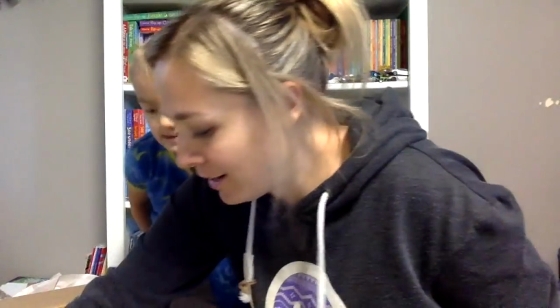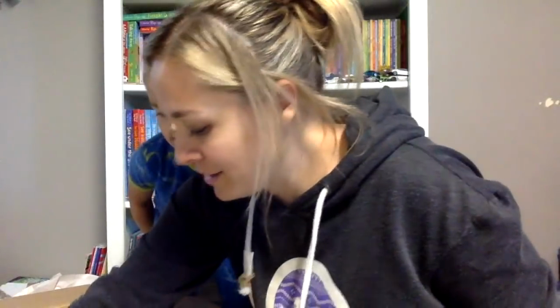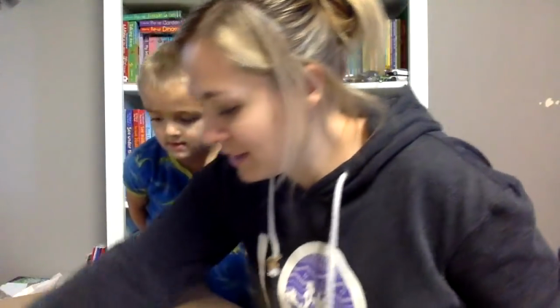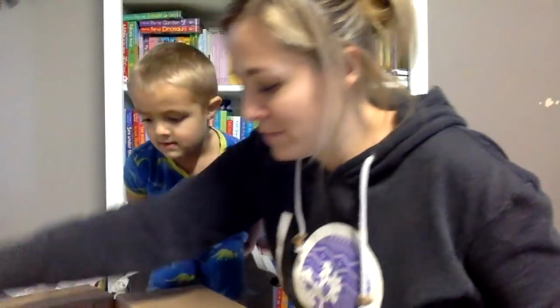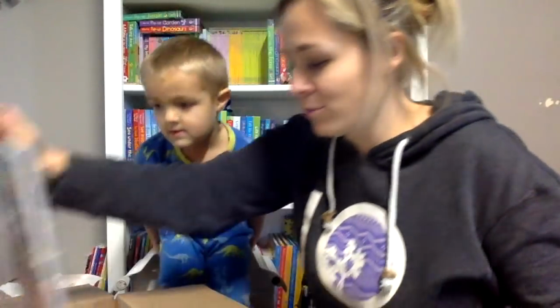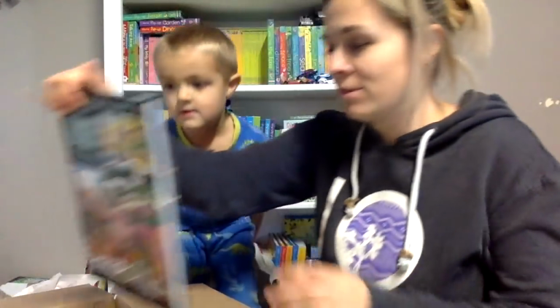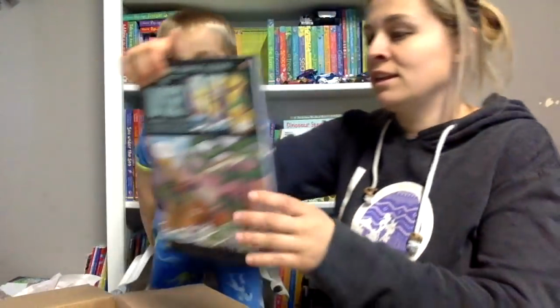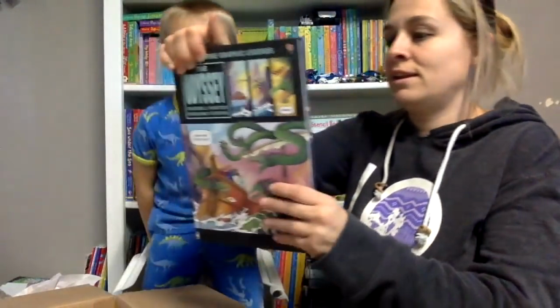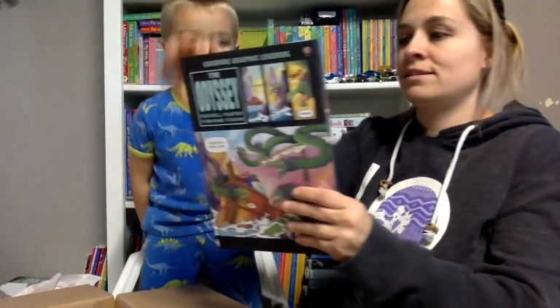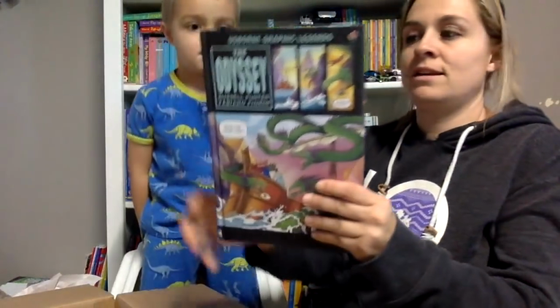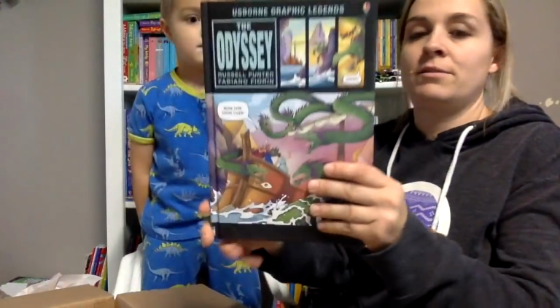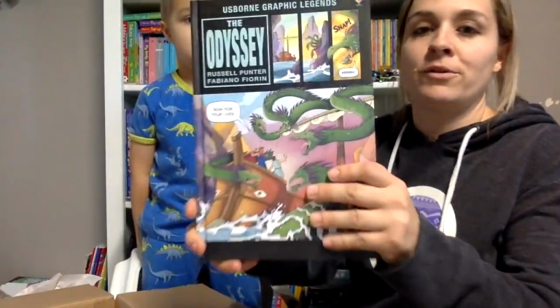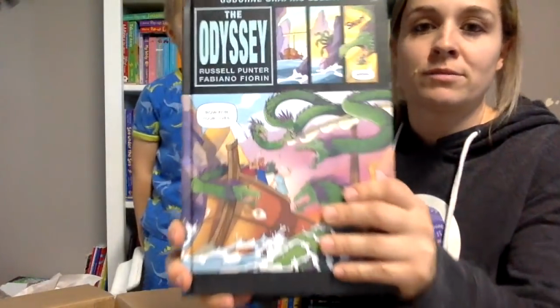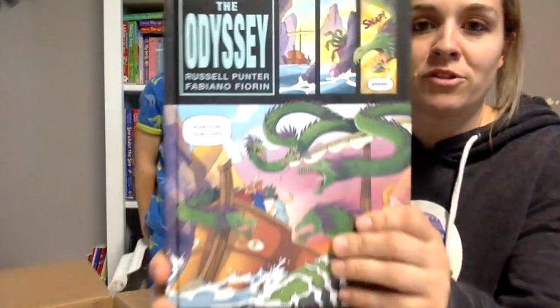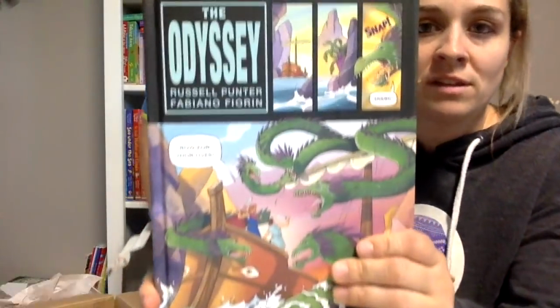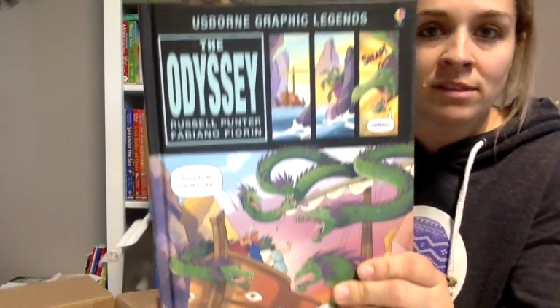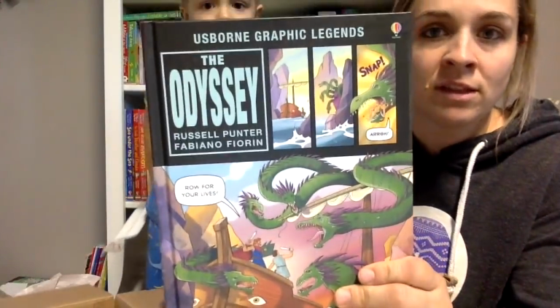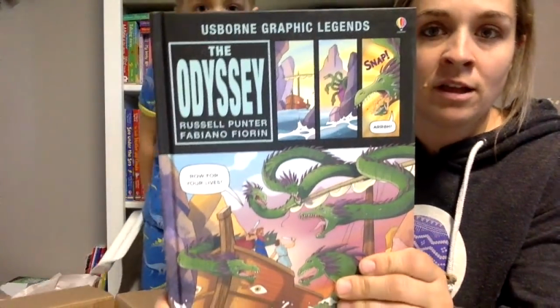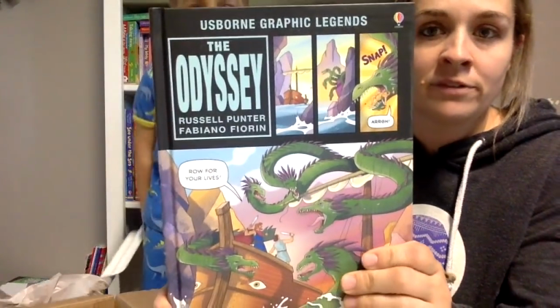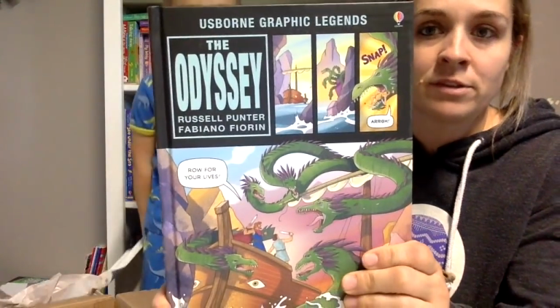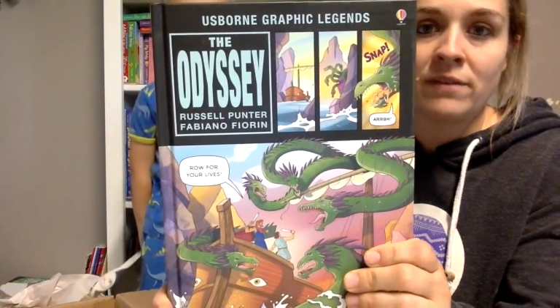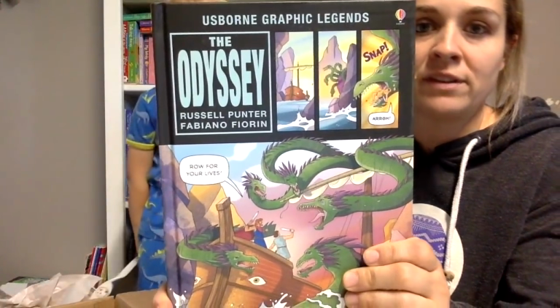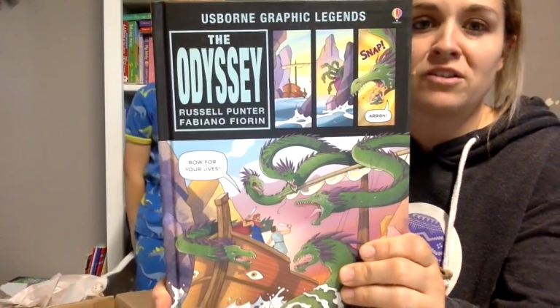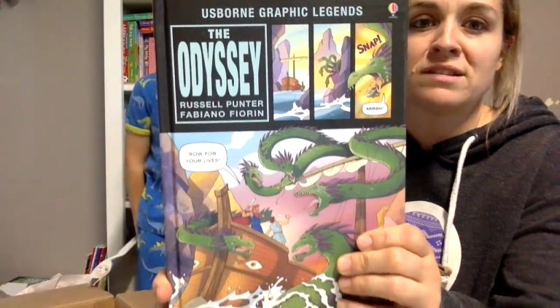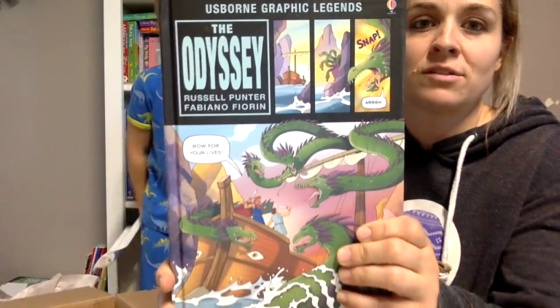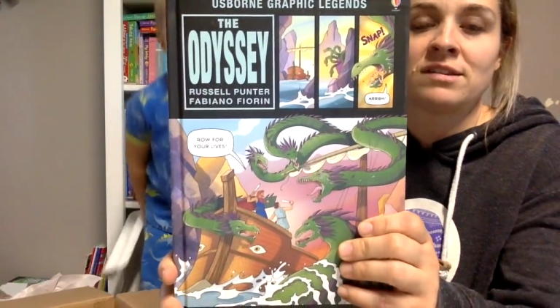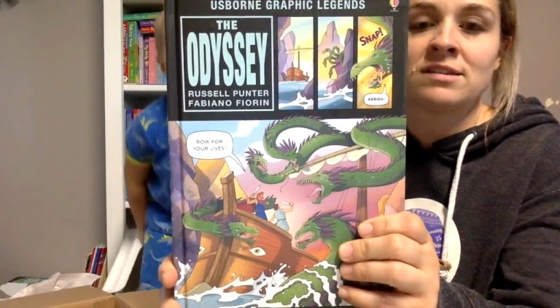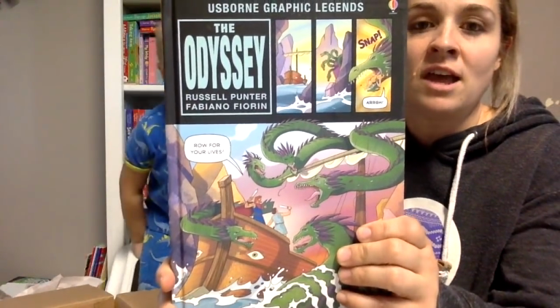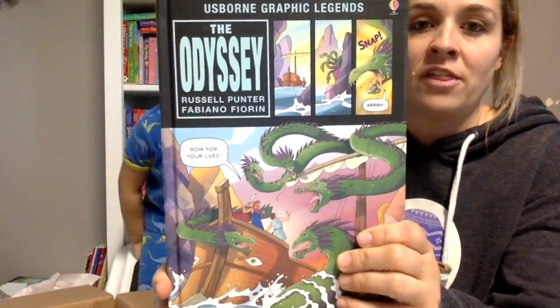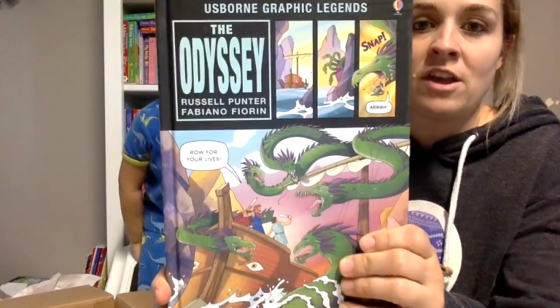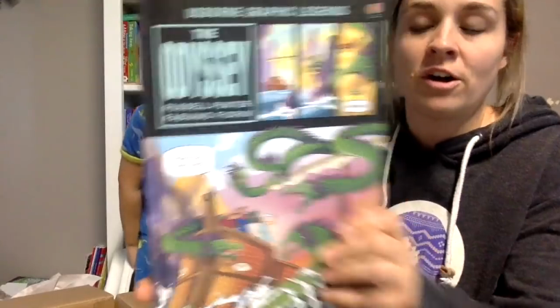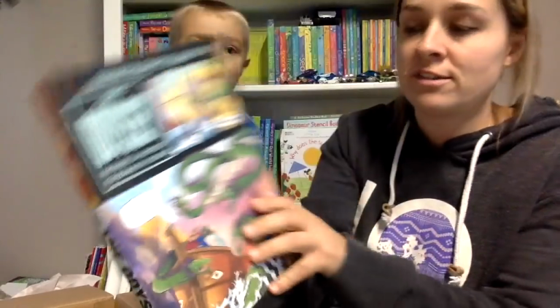Karis is going to be really excited about this one. She loves the graphic legends, so this is The Odyssey.